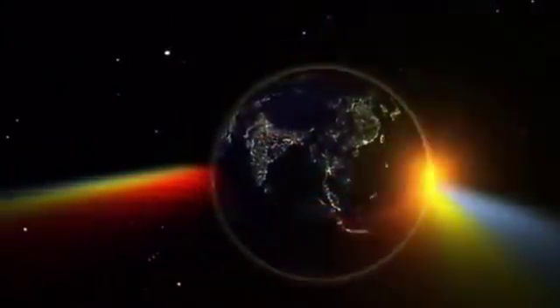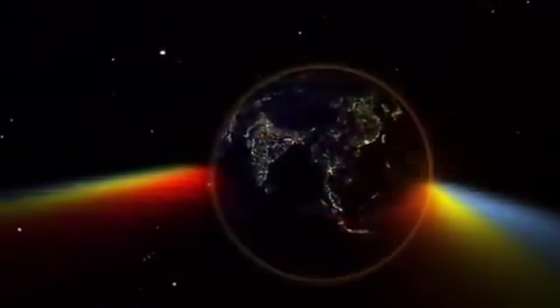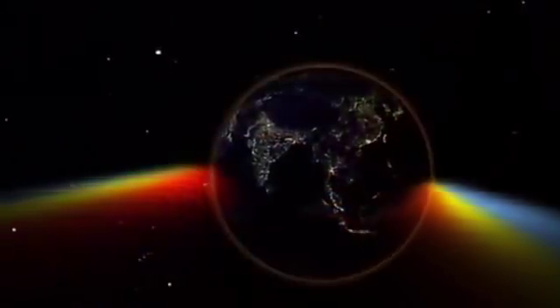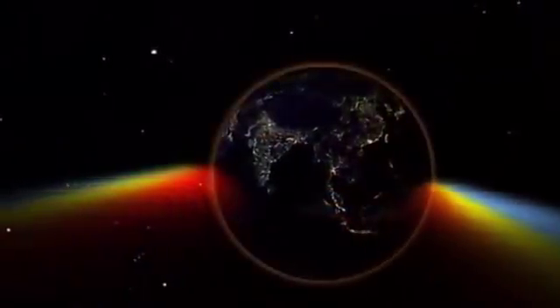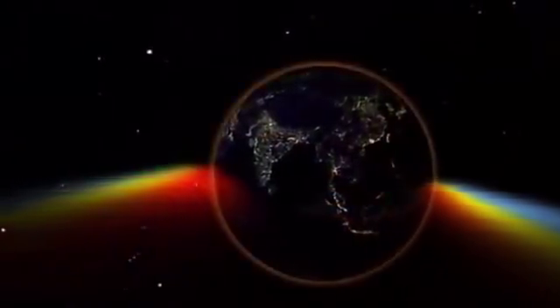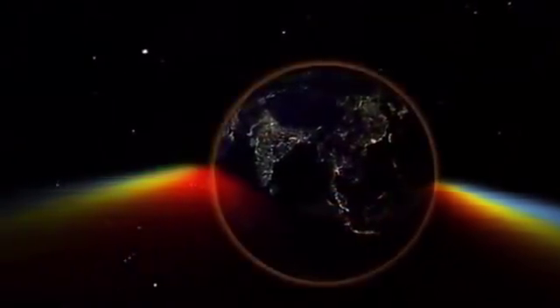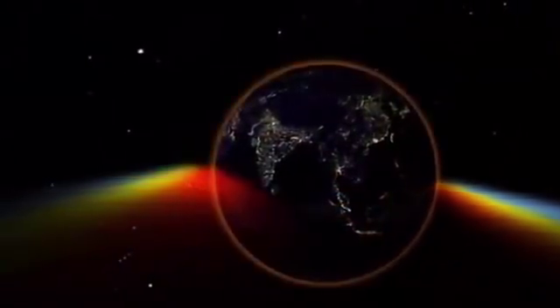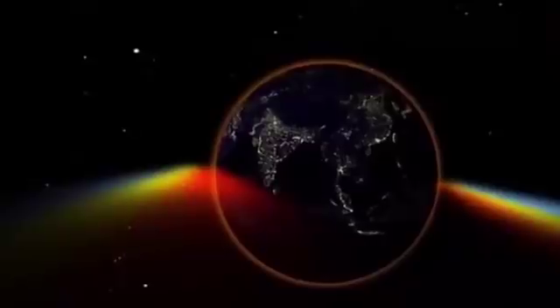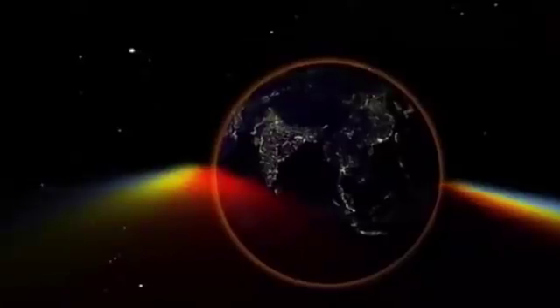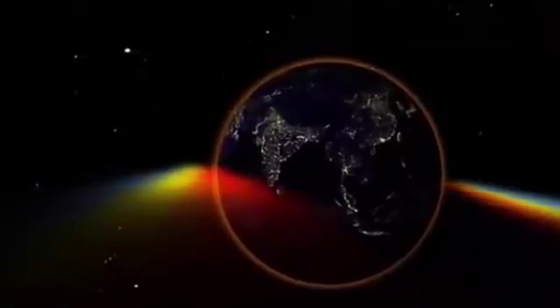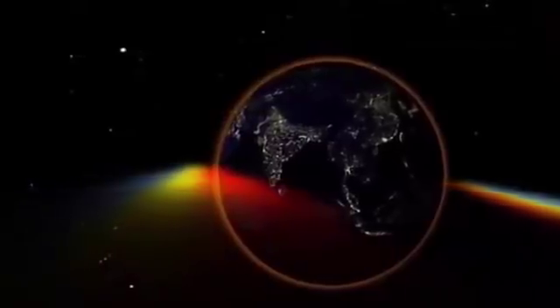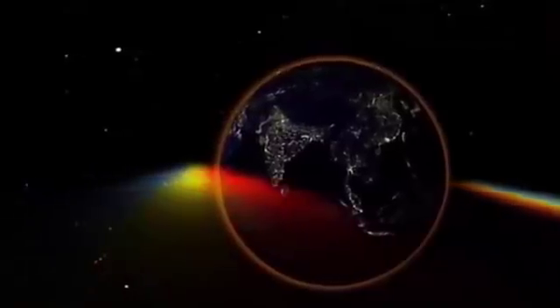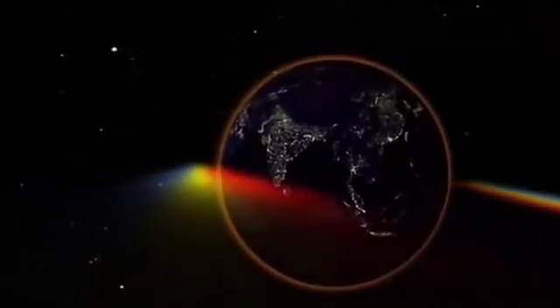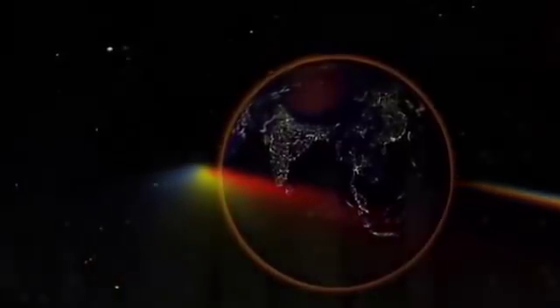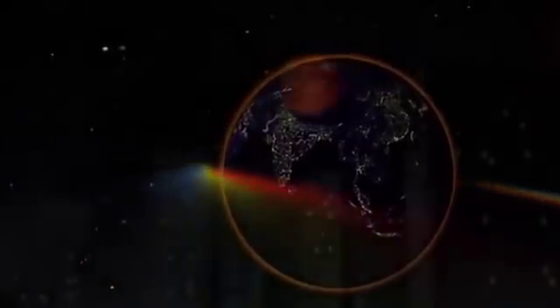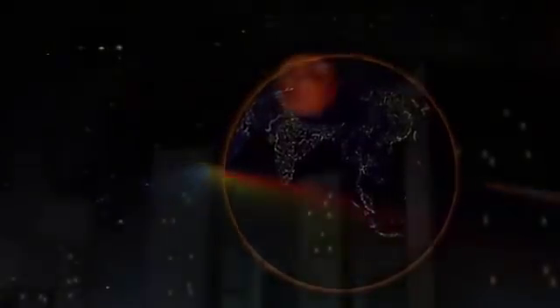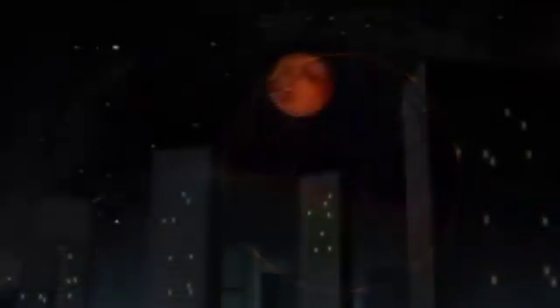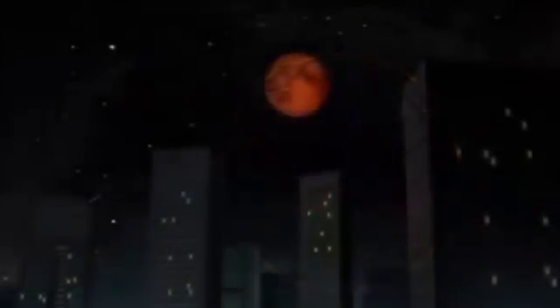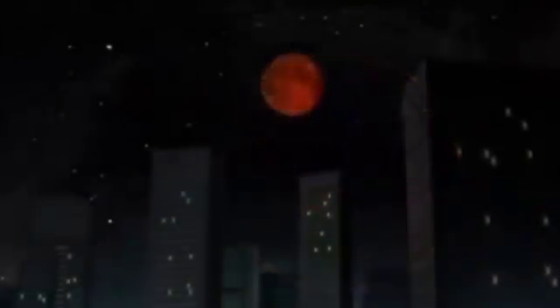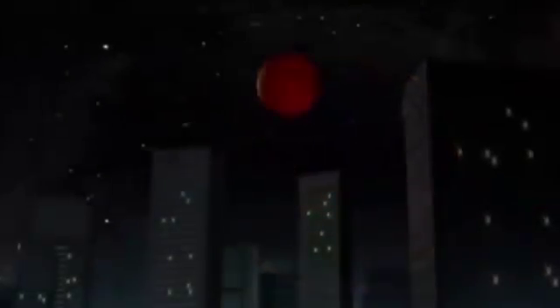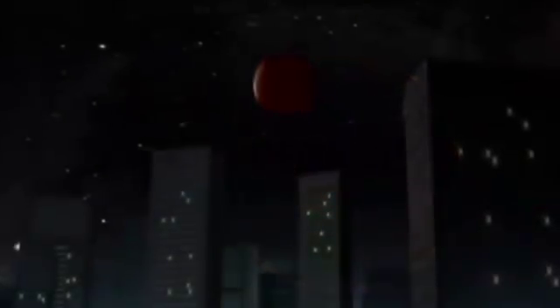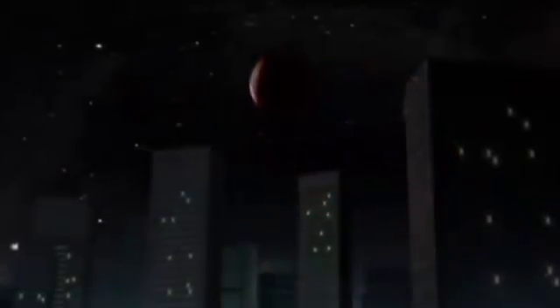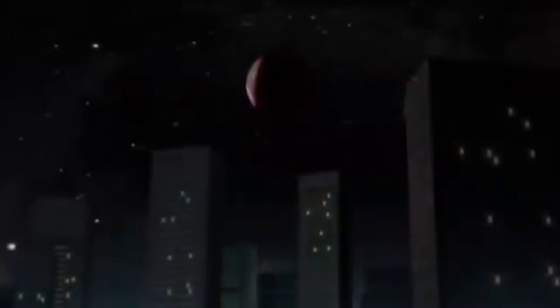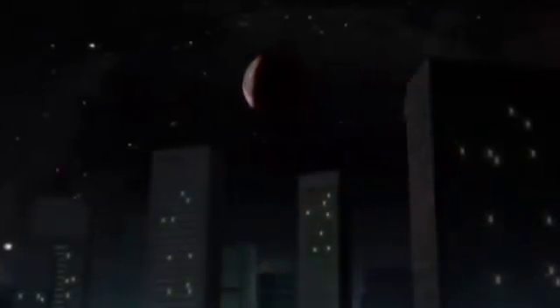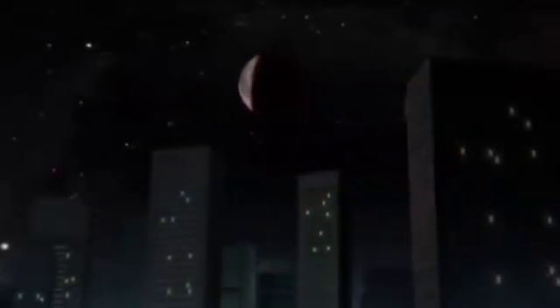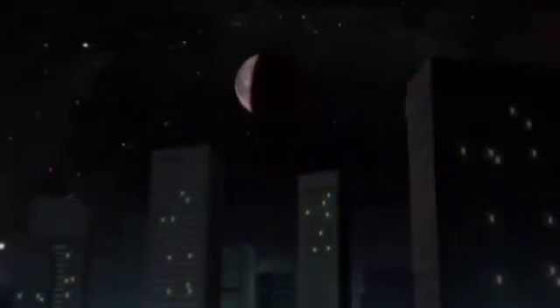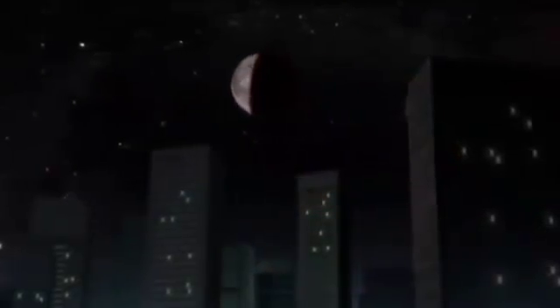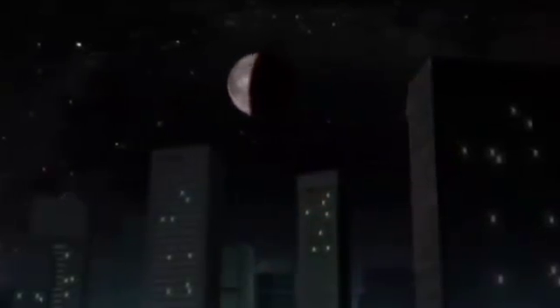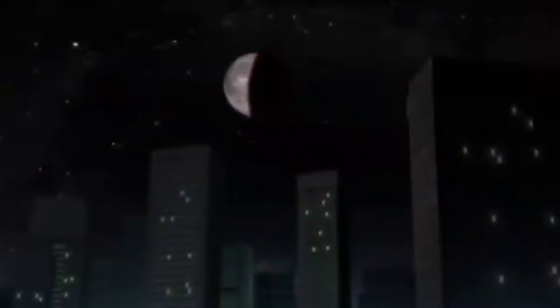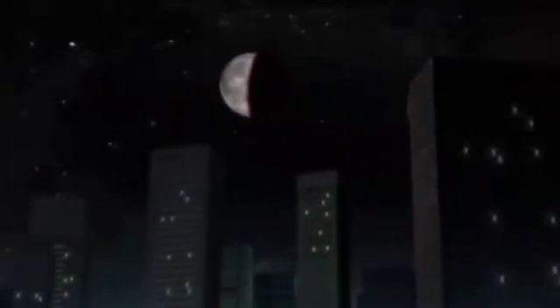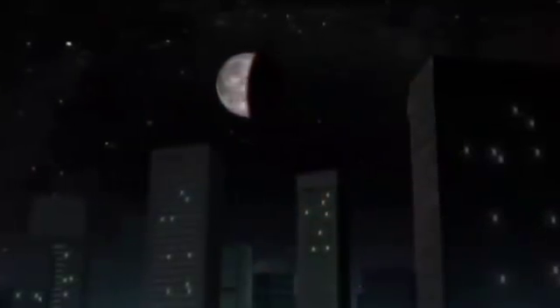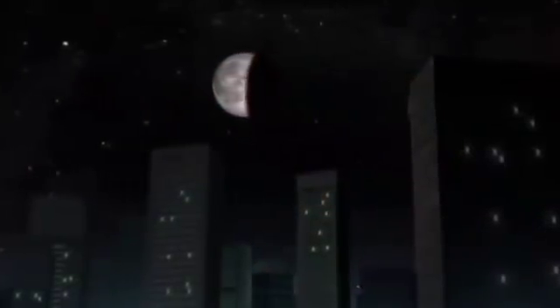Dust in the atmosphere blocks out the higher-frequency blue light waves, but the longer wavelength of red light comes through.